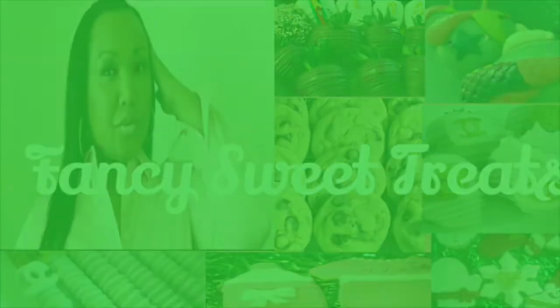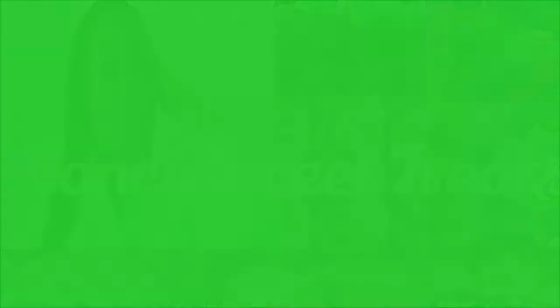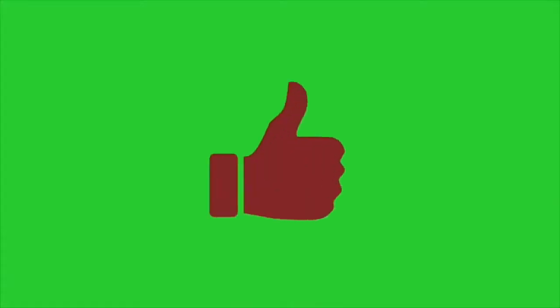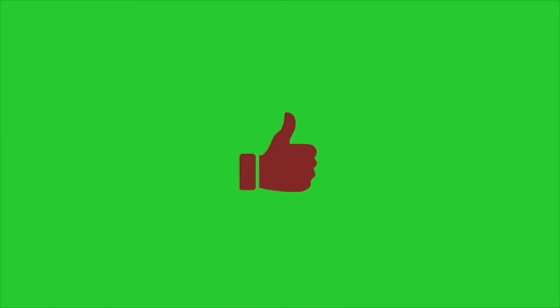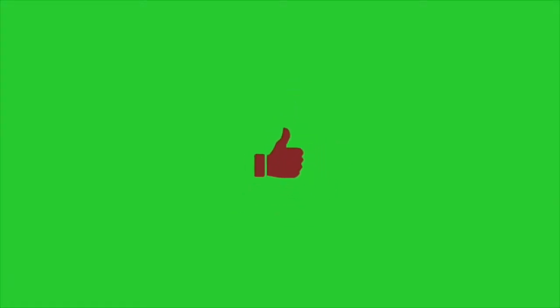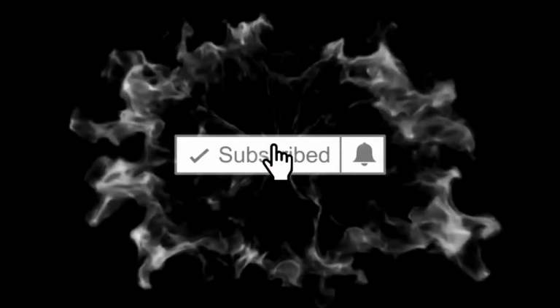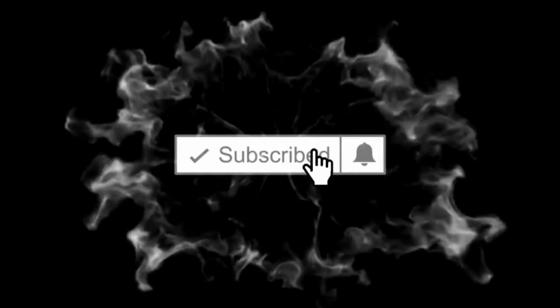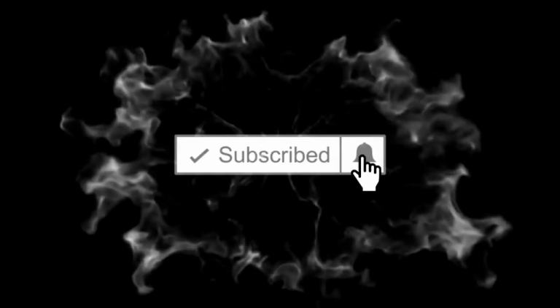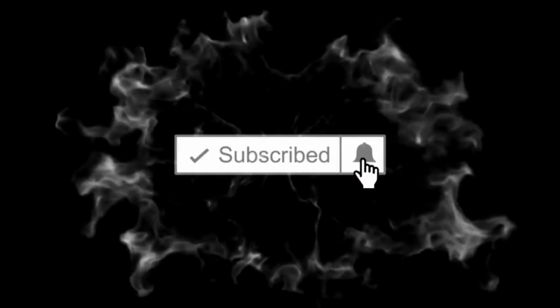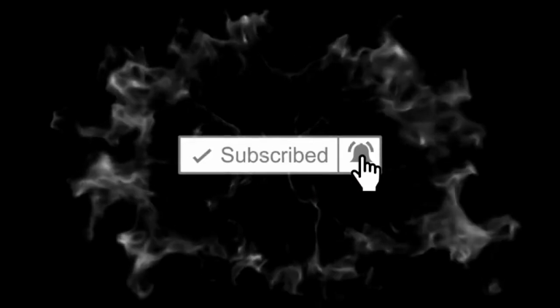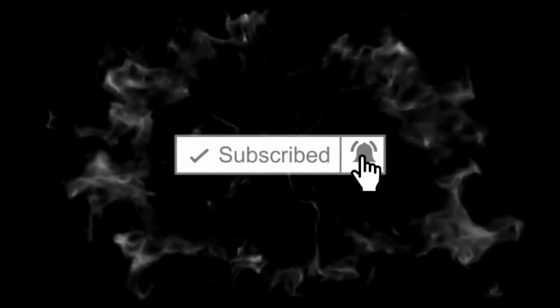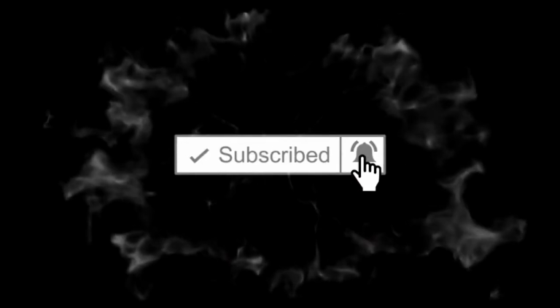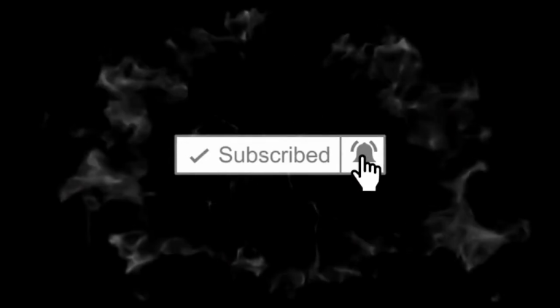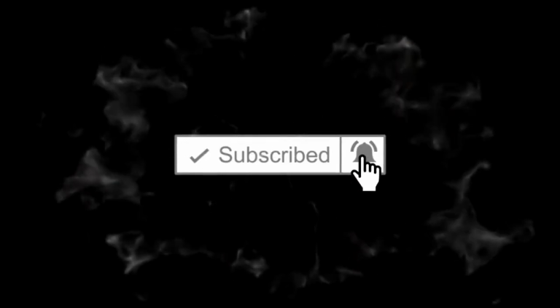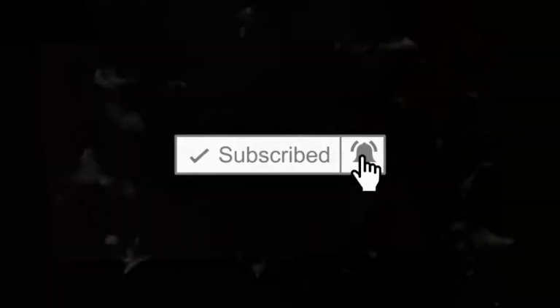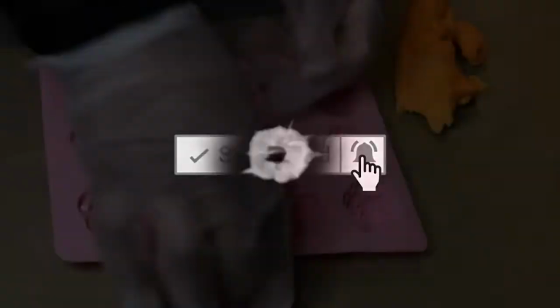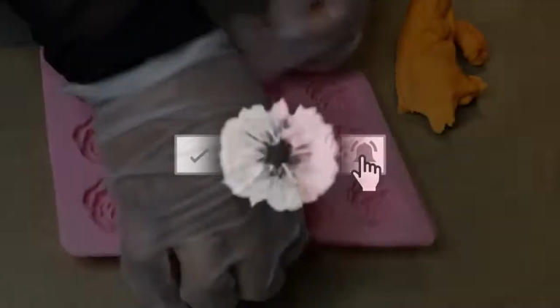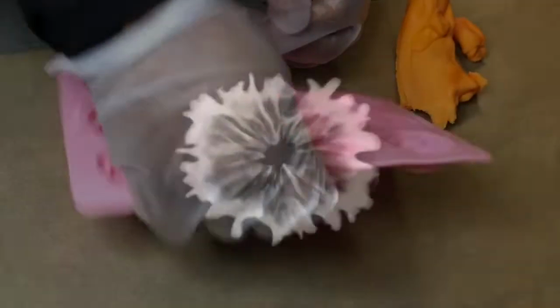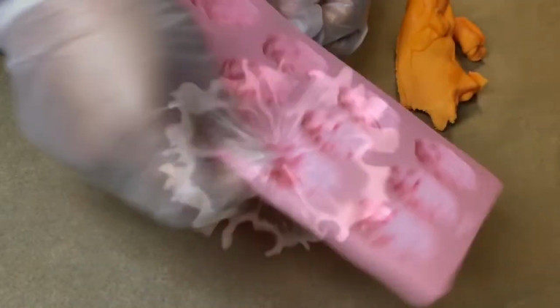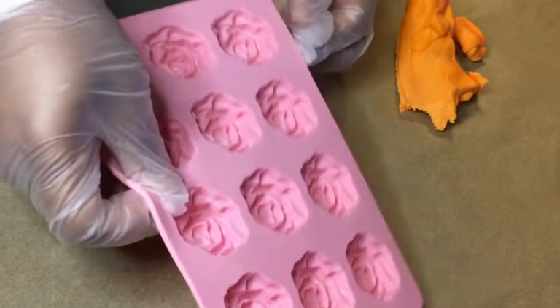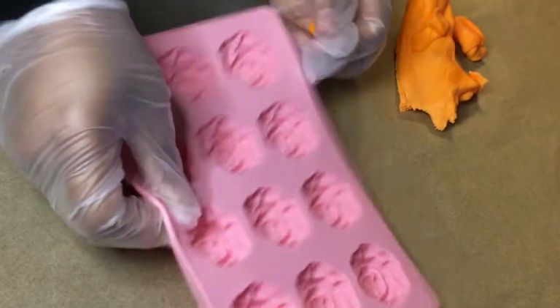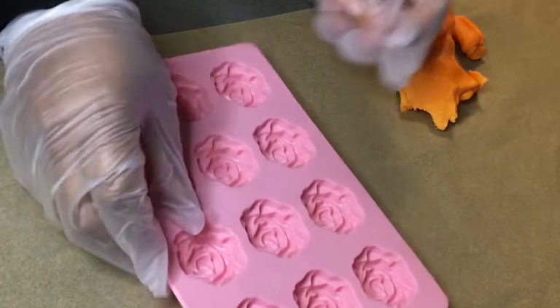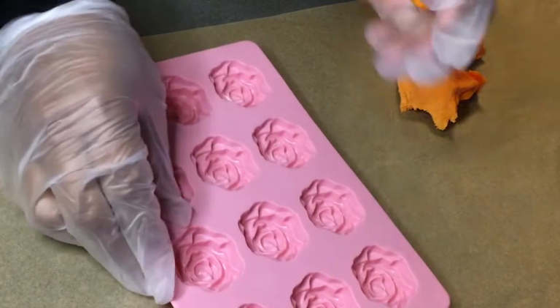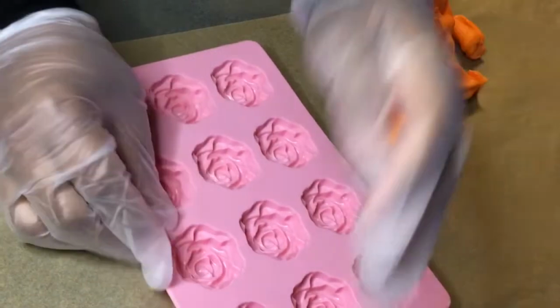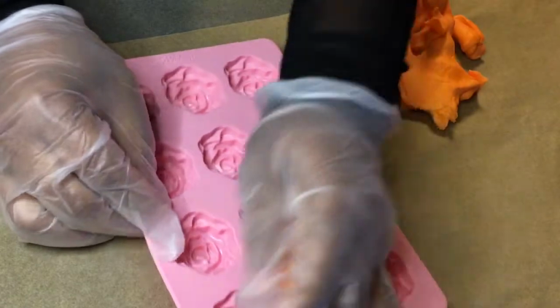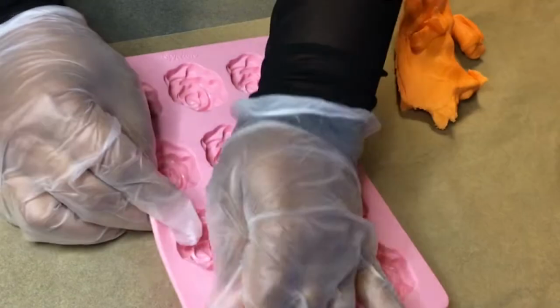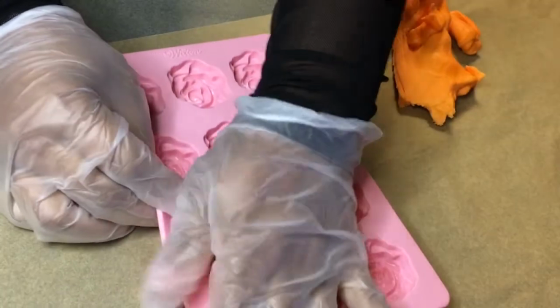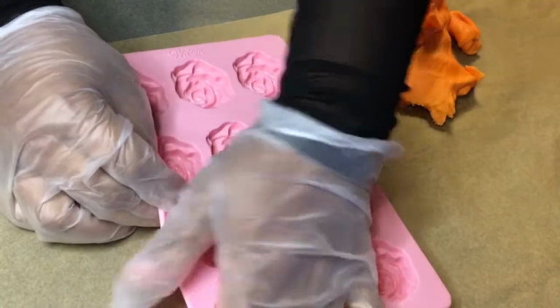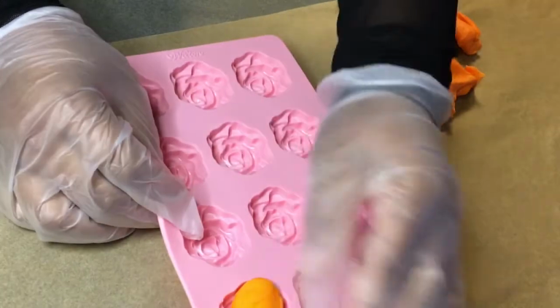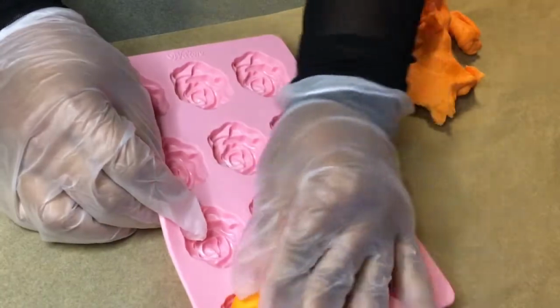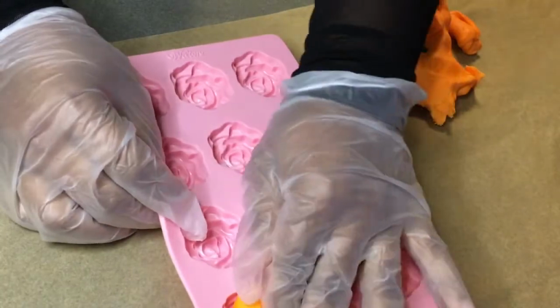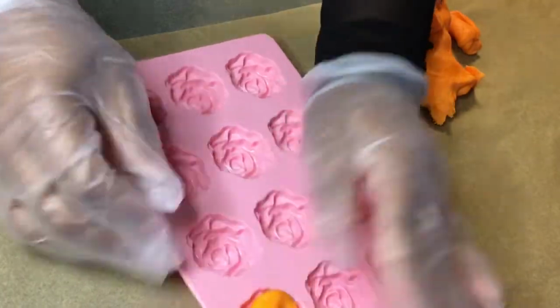Before we get started, make sure you like, subscribe, and hit that notification bell to keep updated with all of my videos.